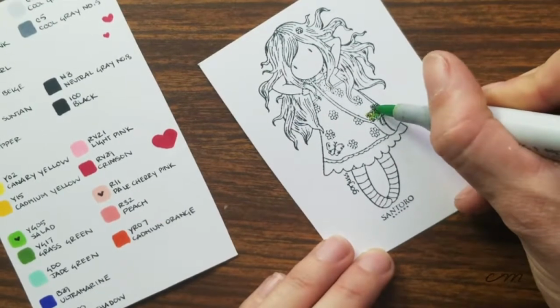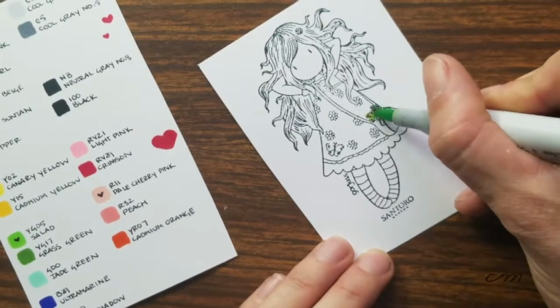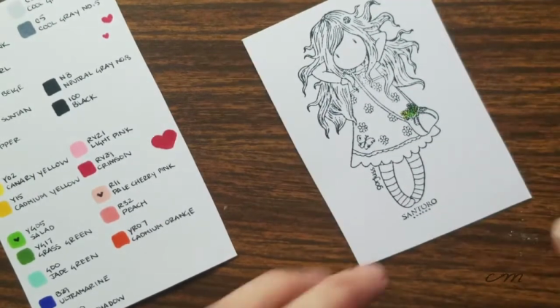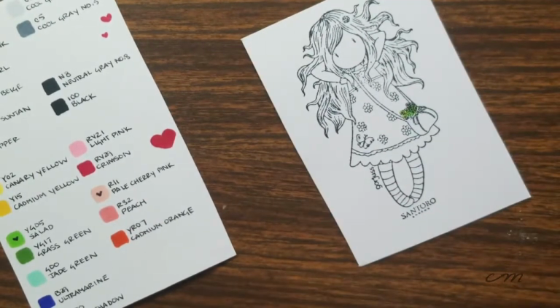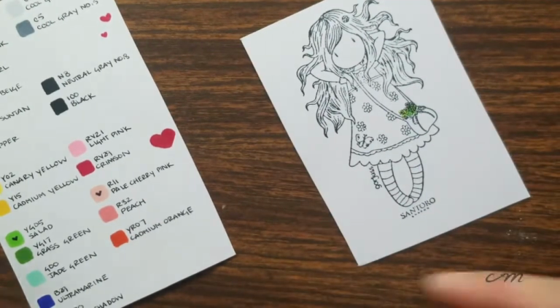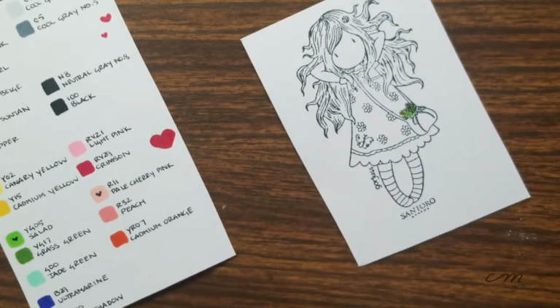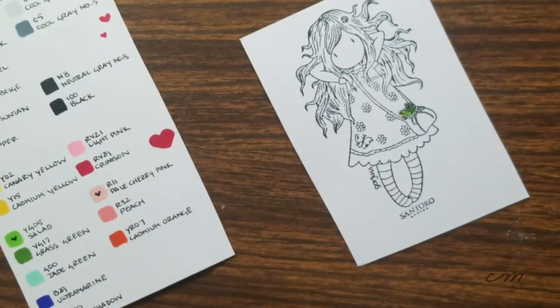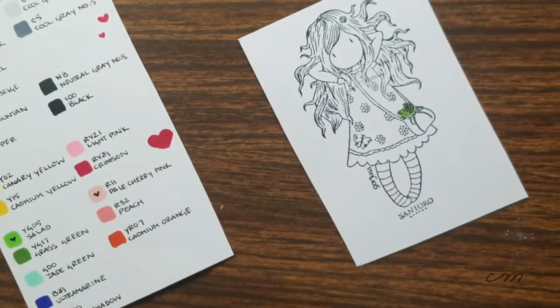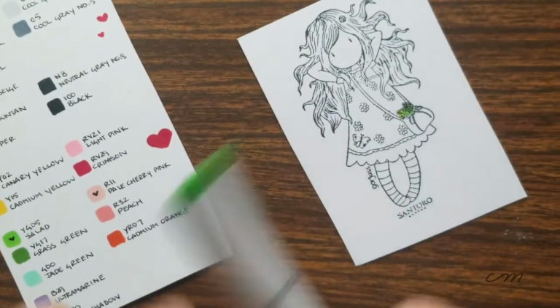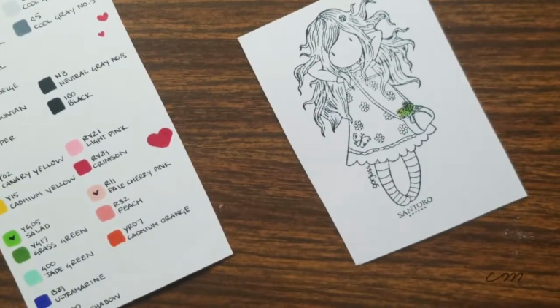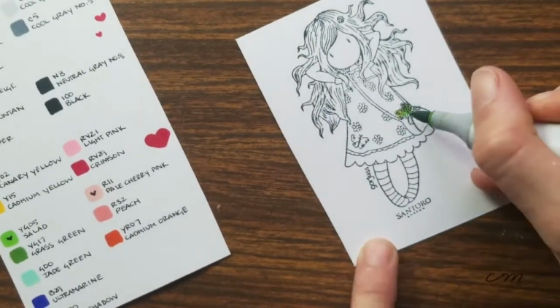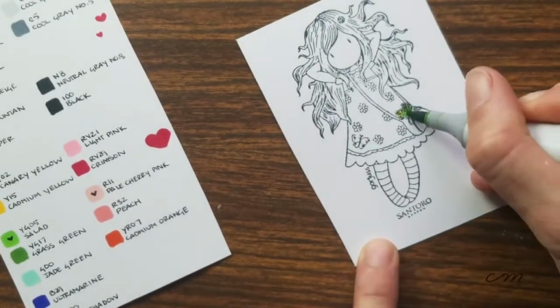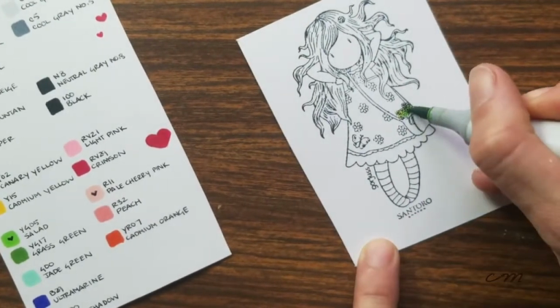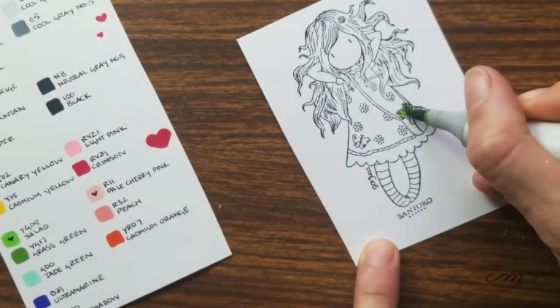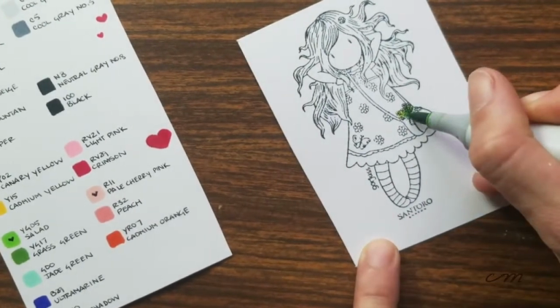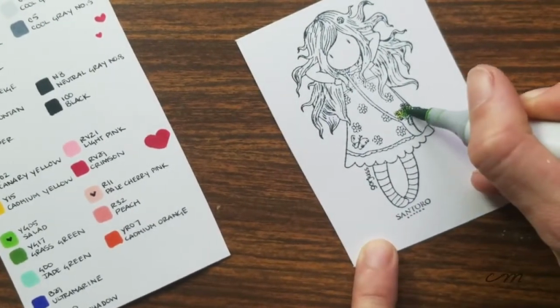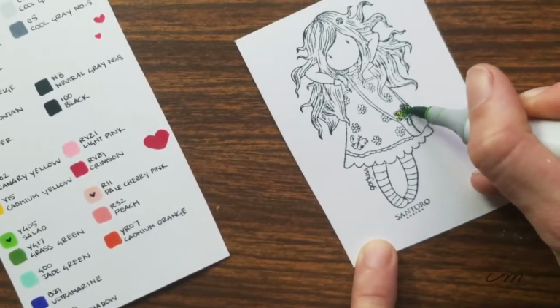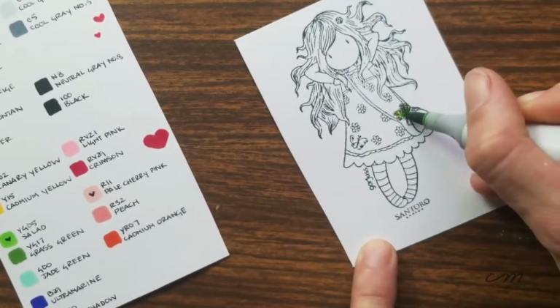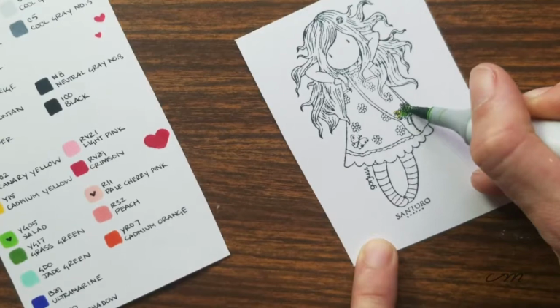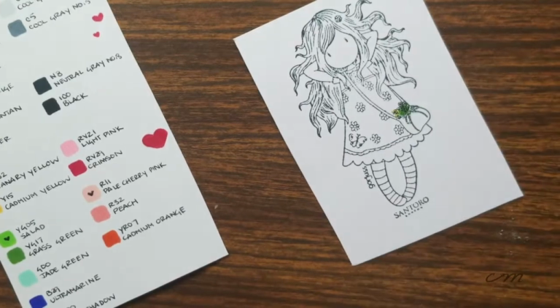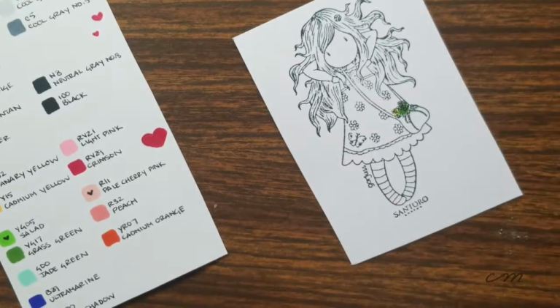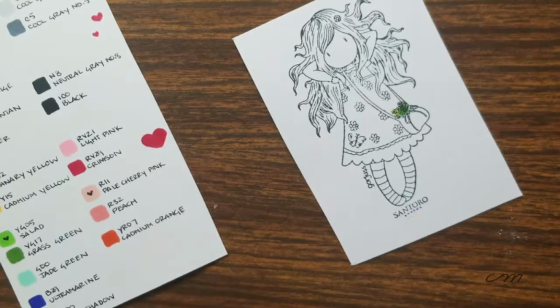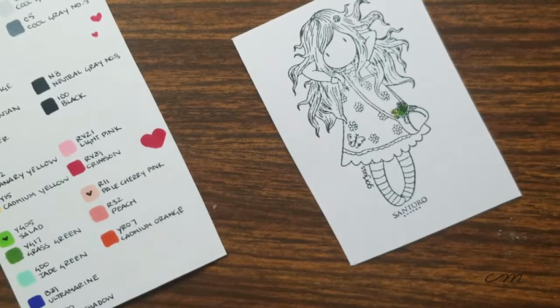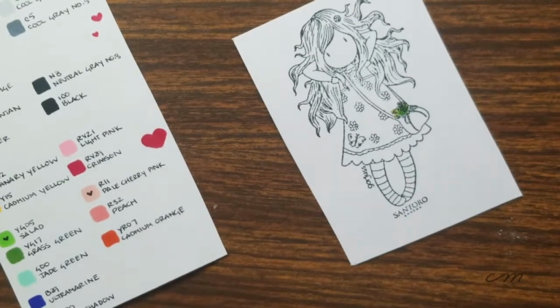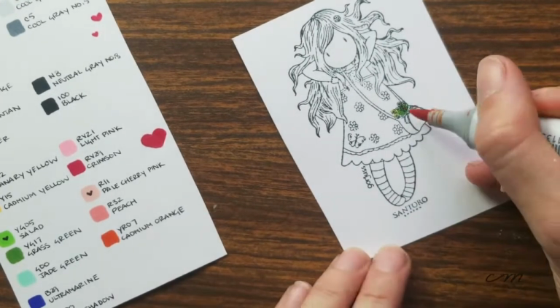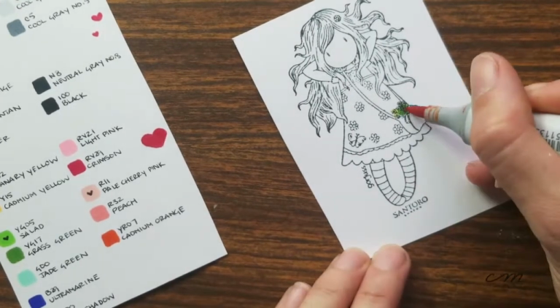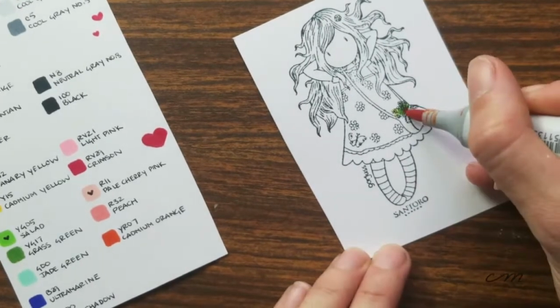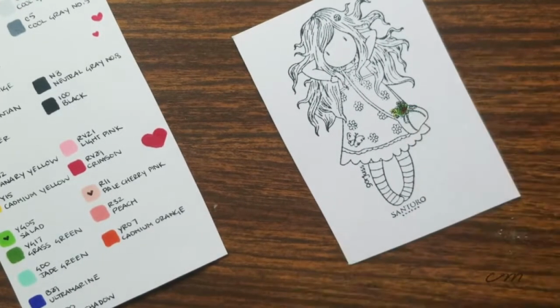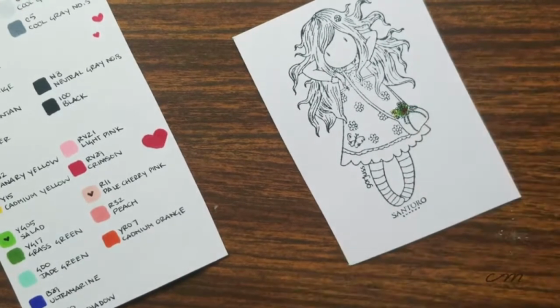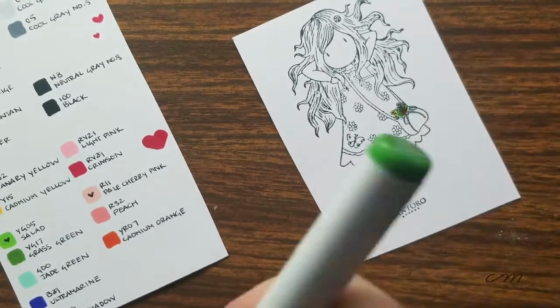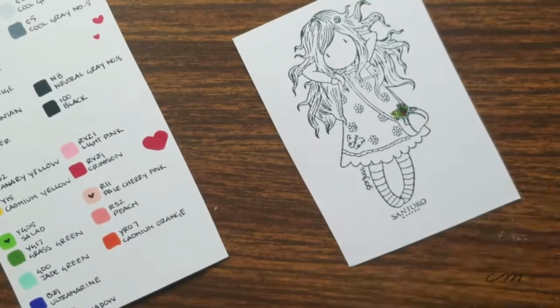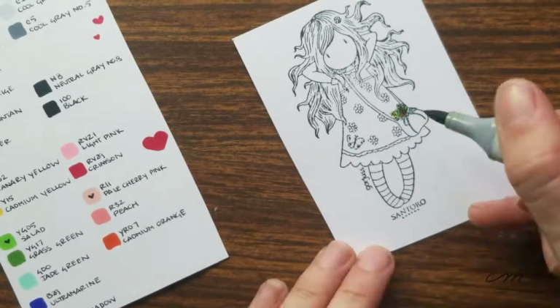Since I made this video, I've actually added 10 more to my collection, but let's not talk about that.